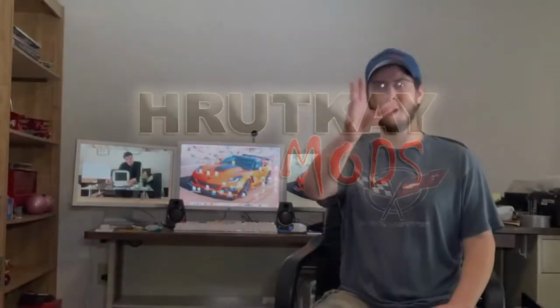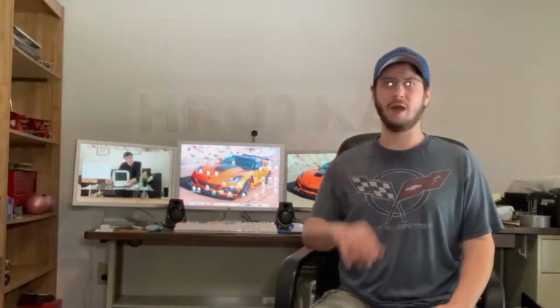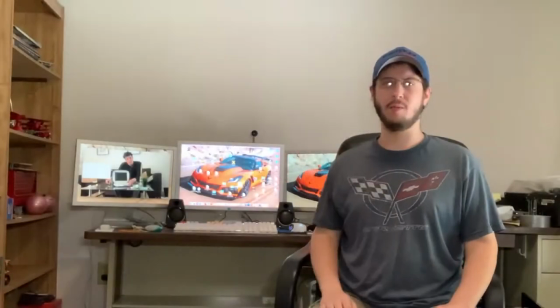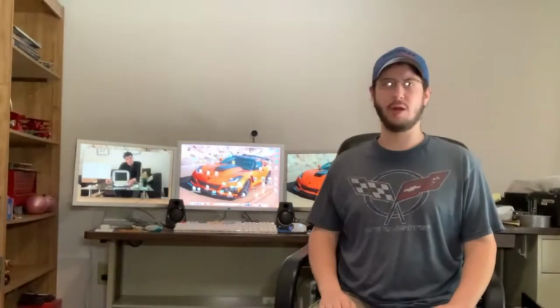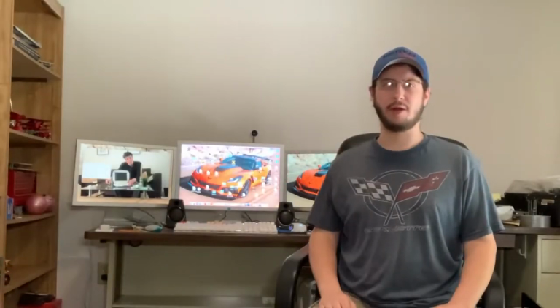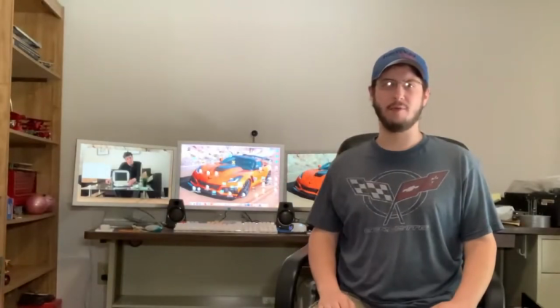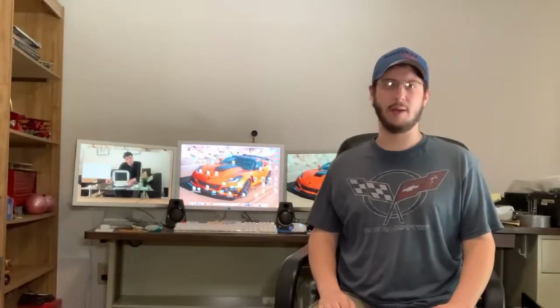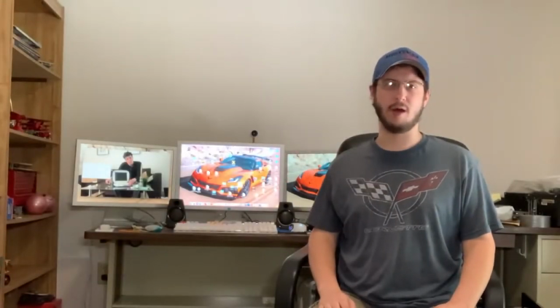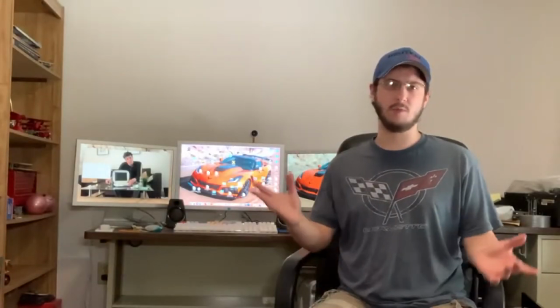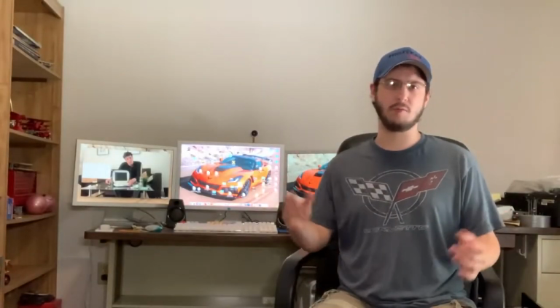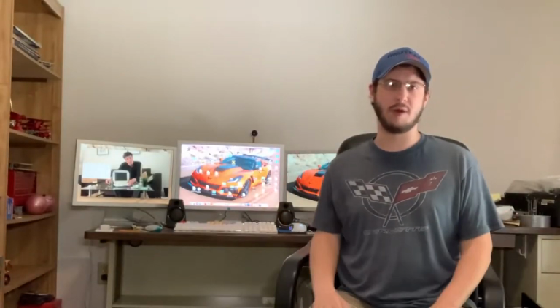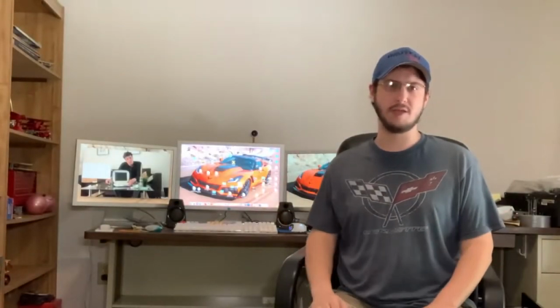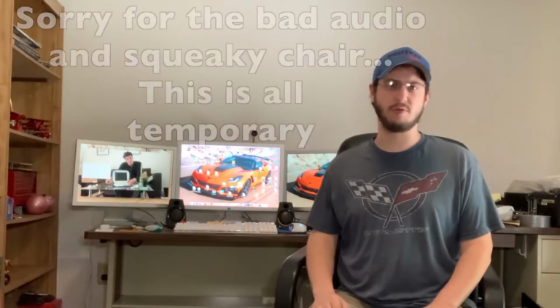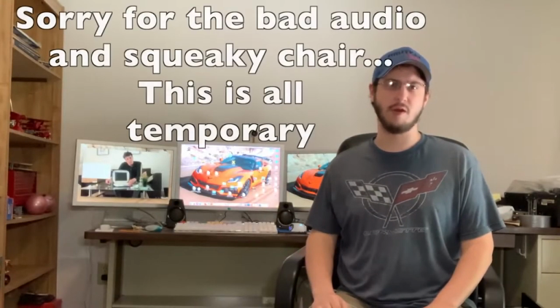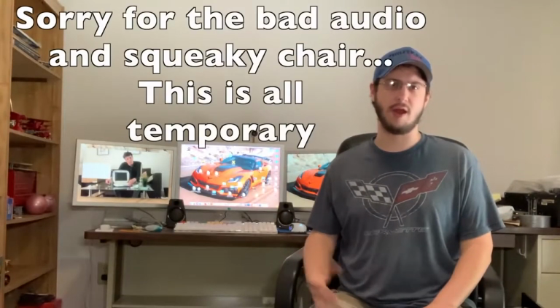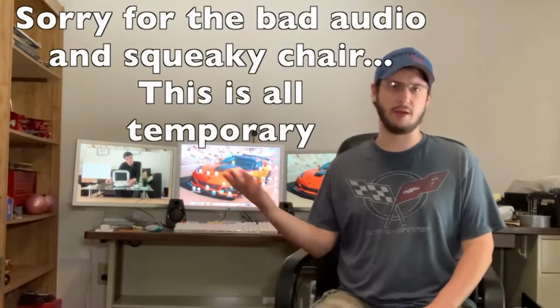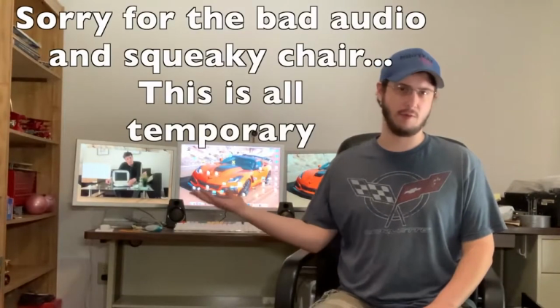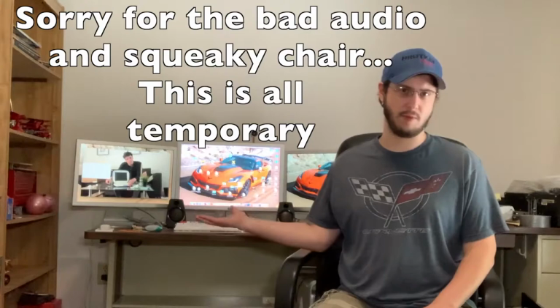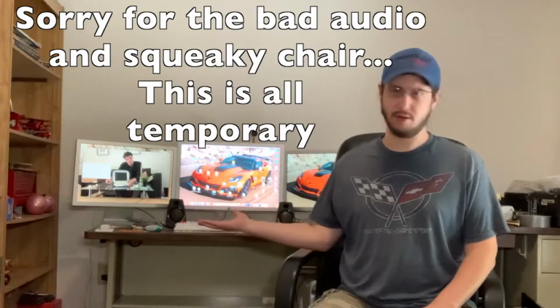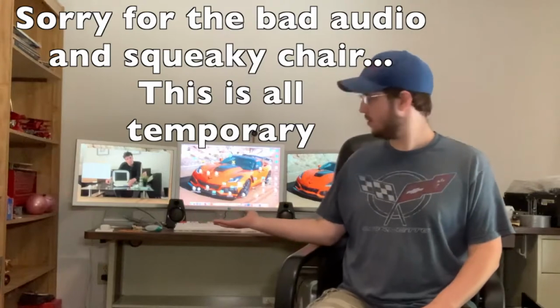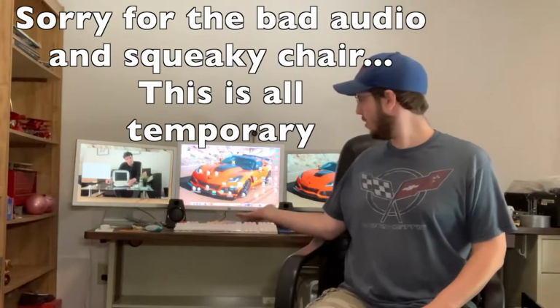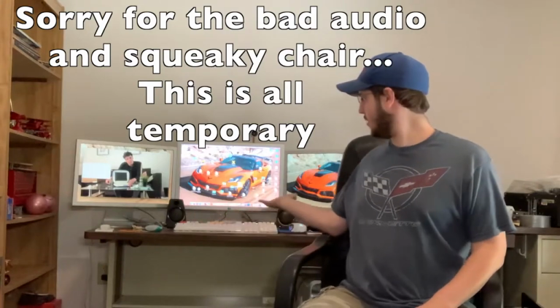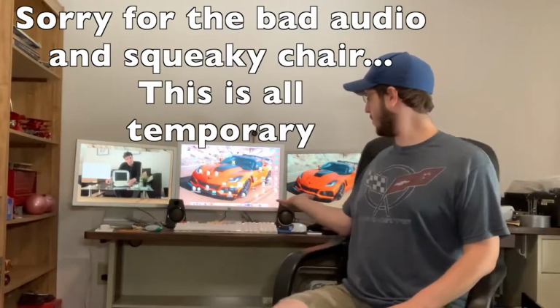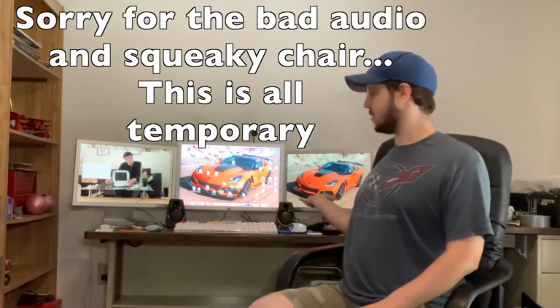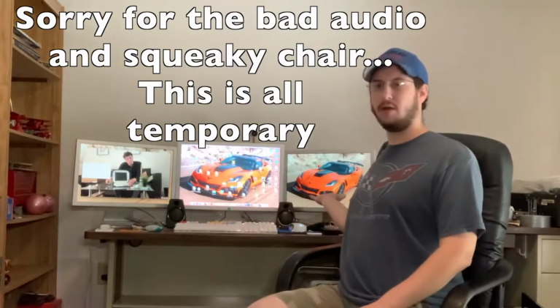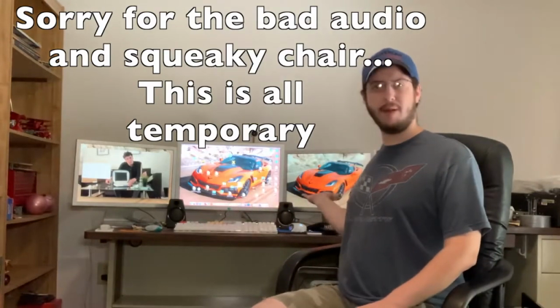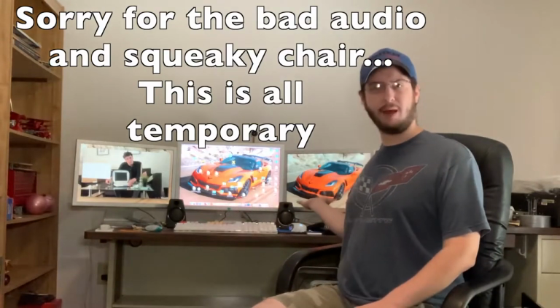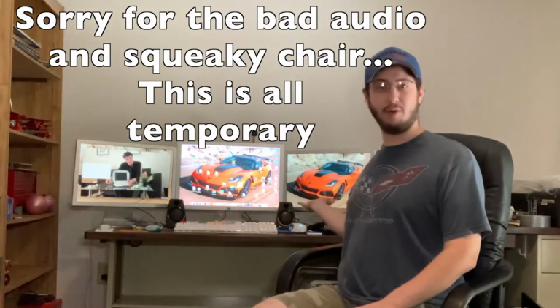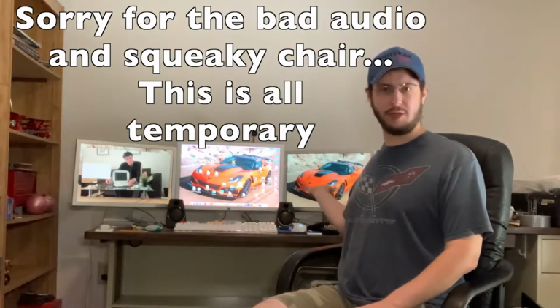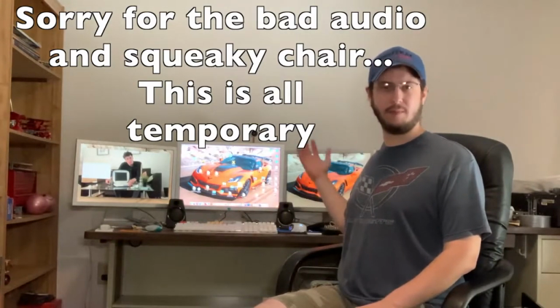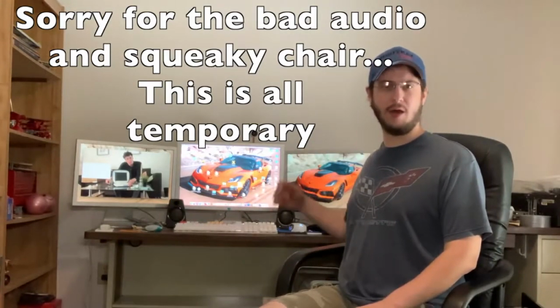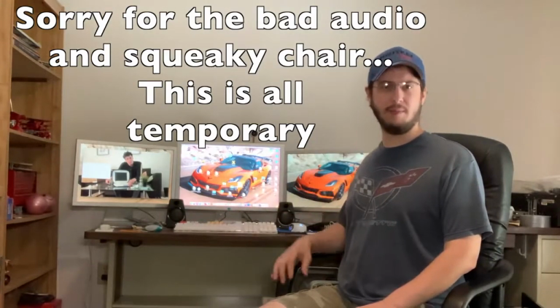Hello, I'm Greg, RedcamMods. Welcome to my temporary editing room right here. As you can see, we have my Mac Pro set up behind me.